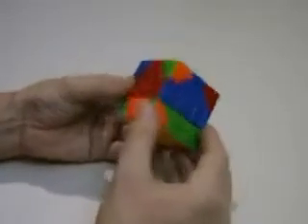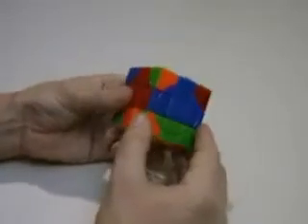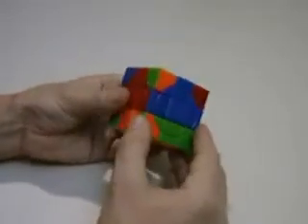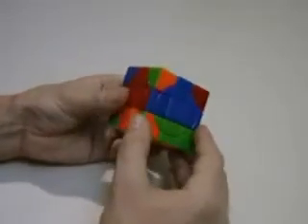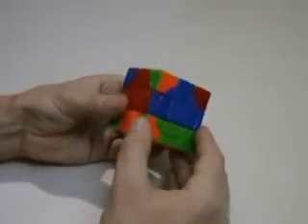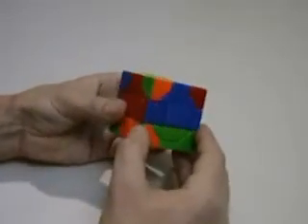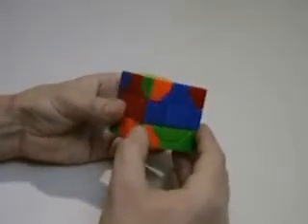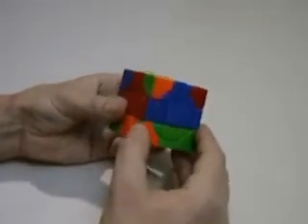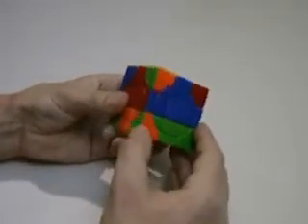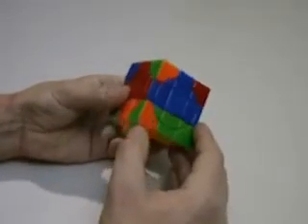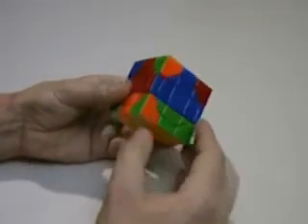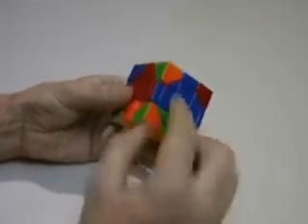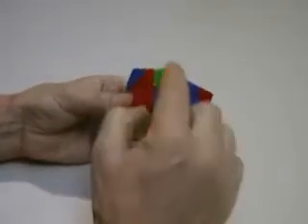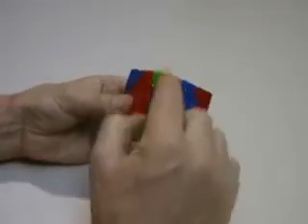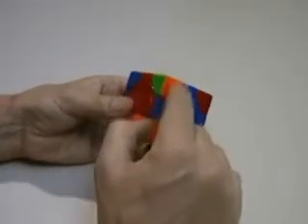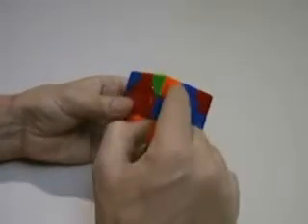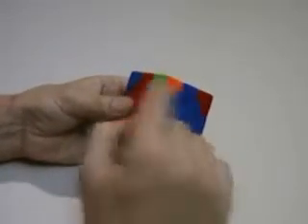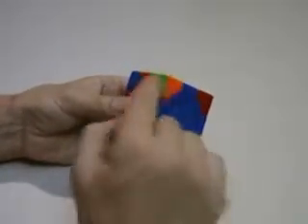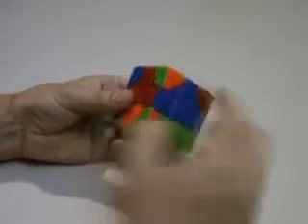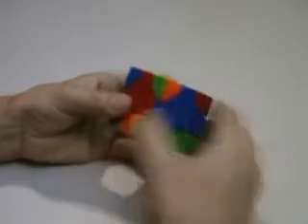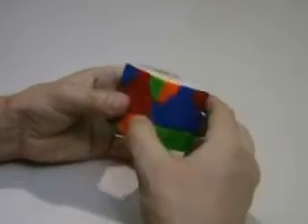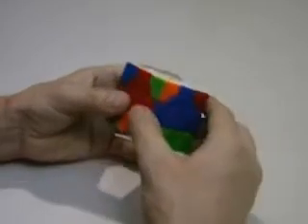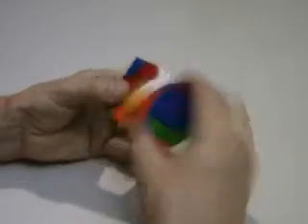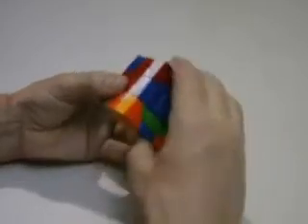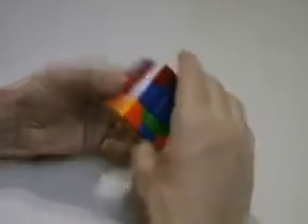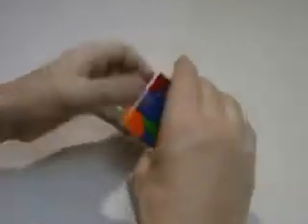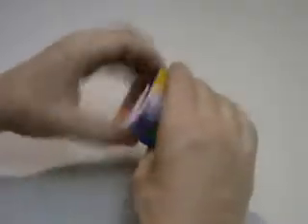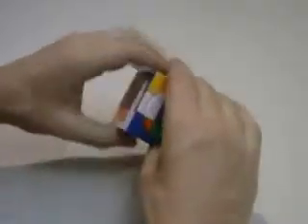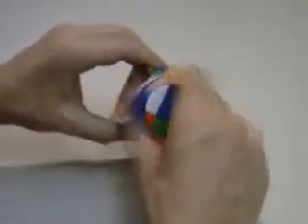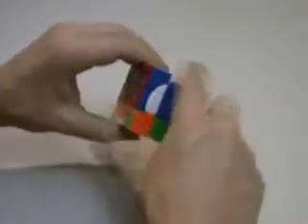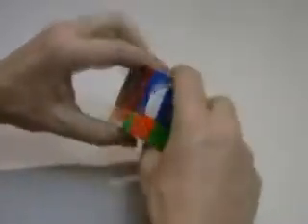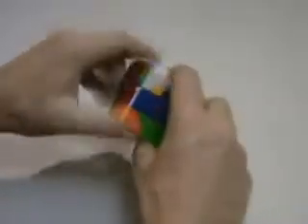Next is going to be the orange and green piece: down, down, down, up, up.